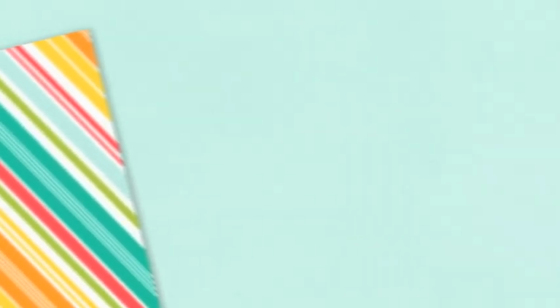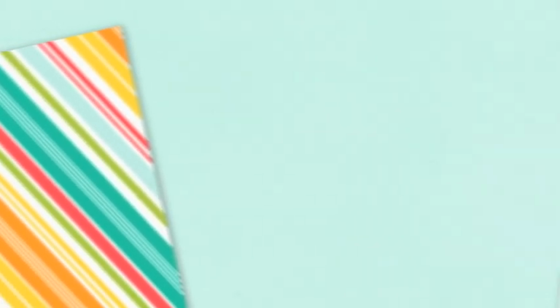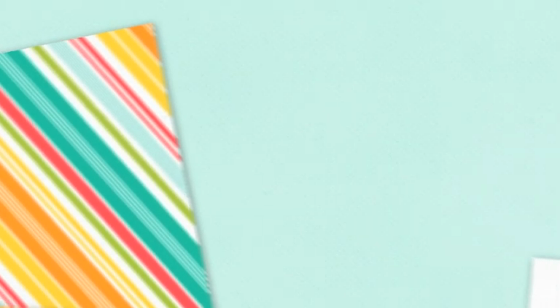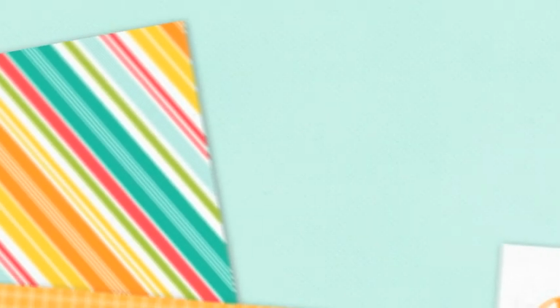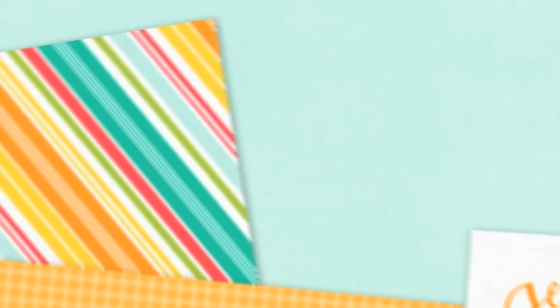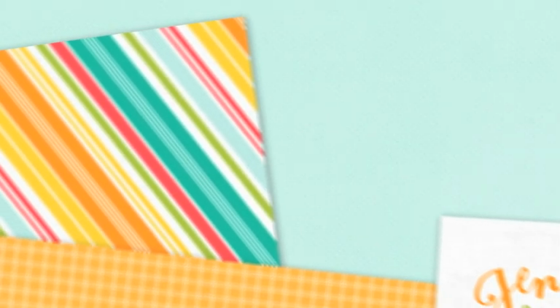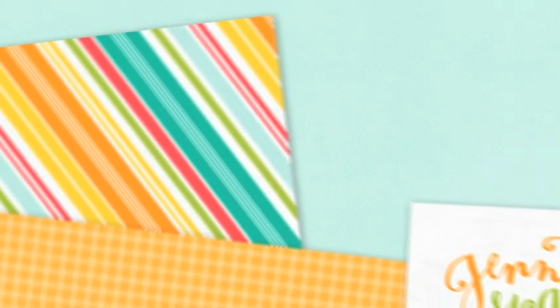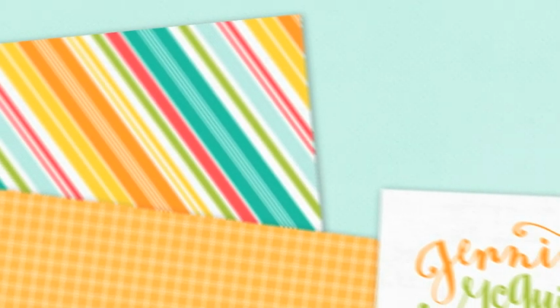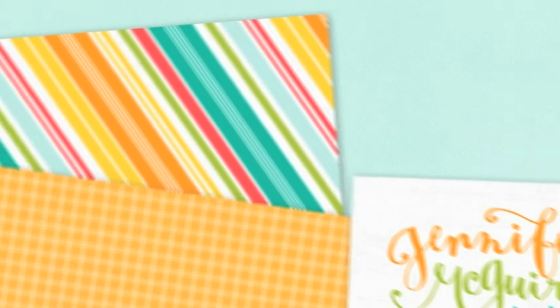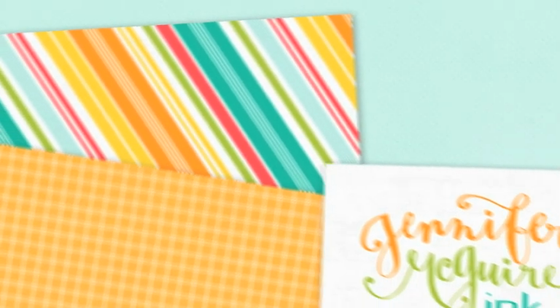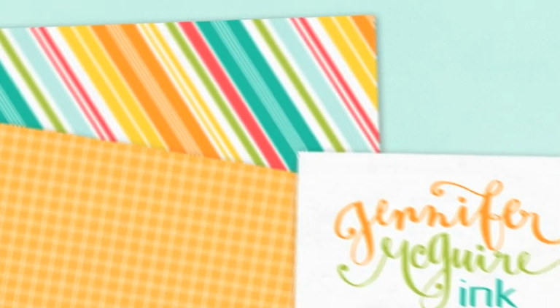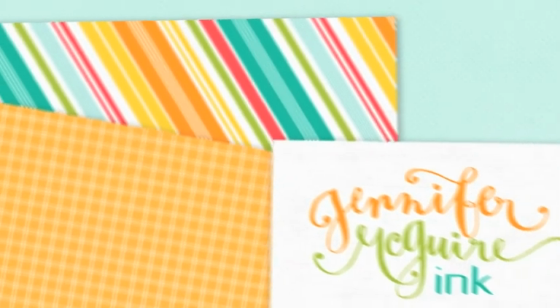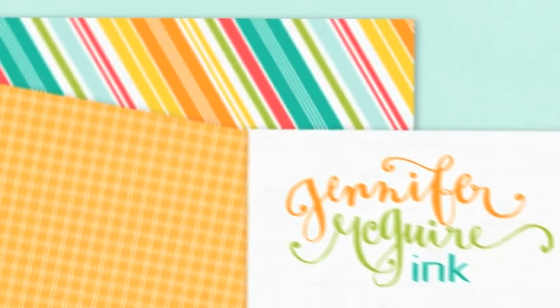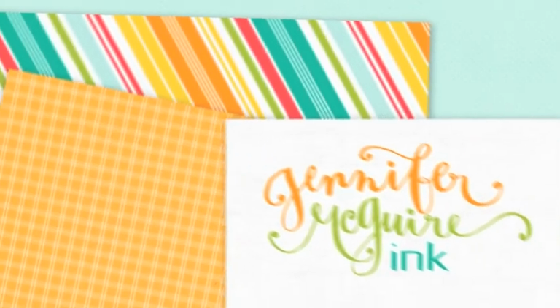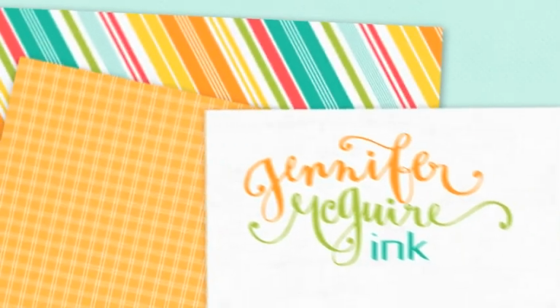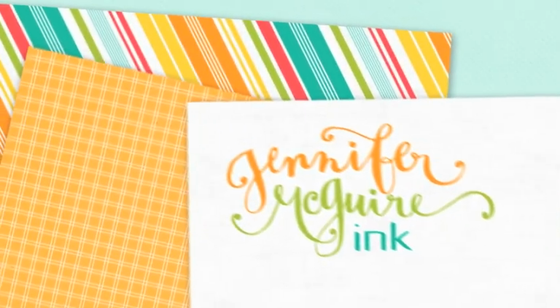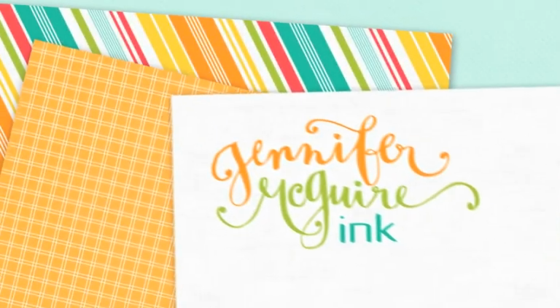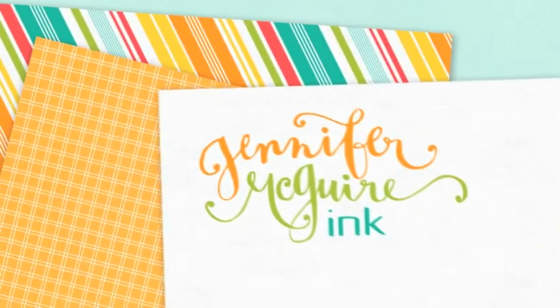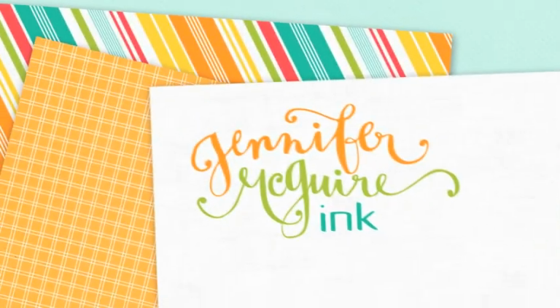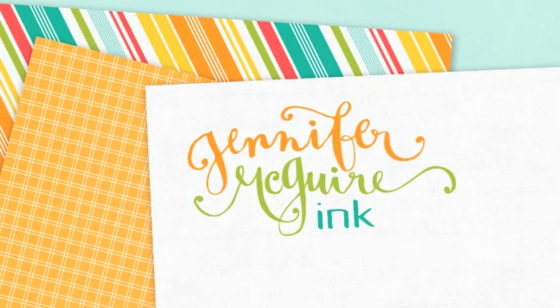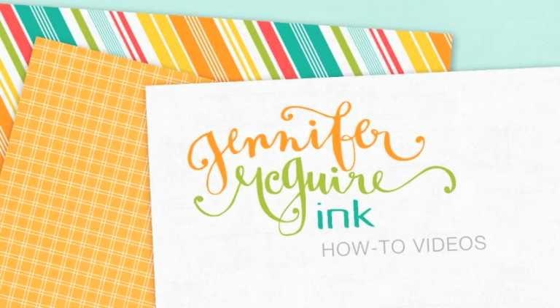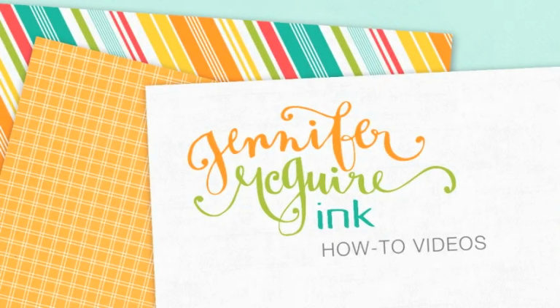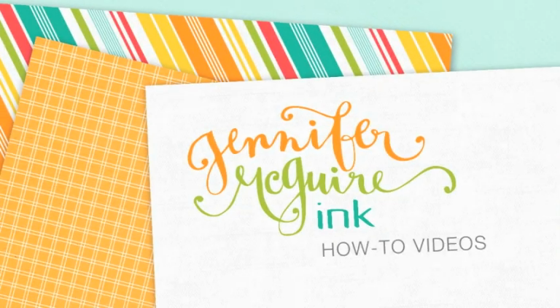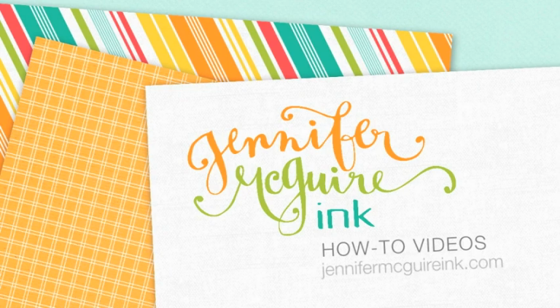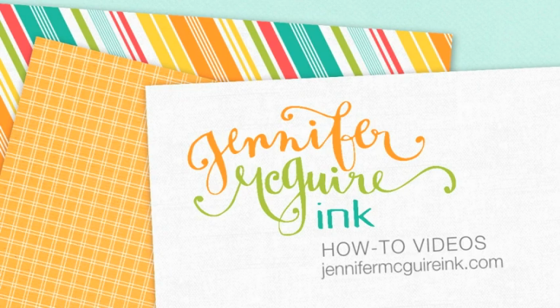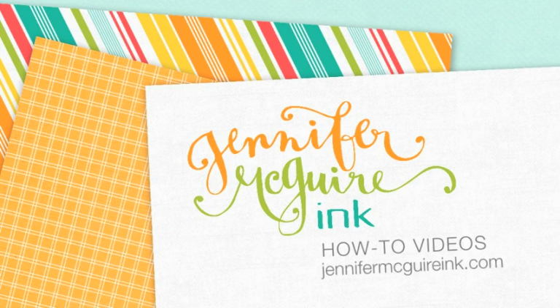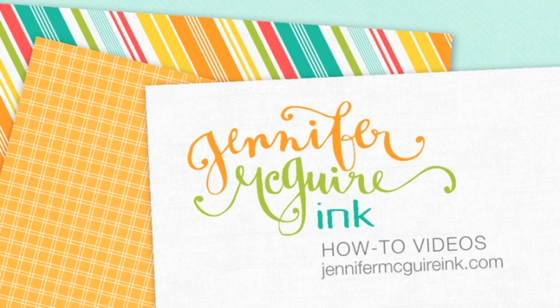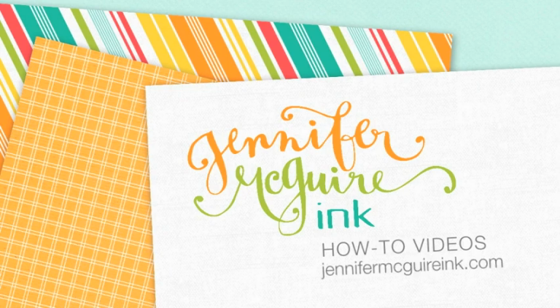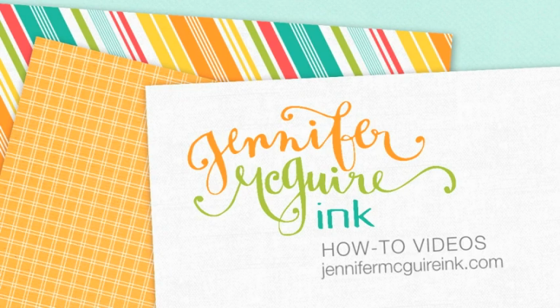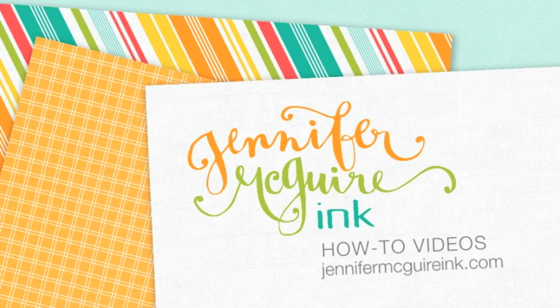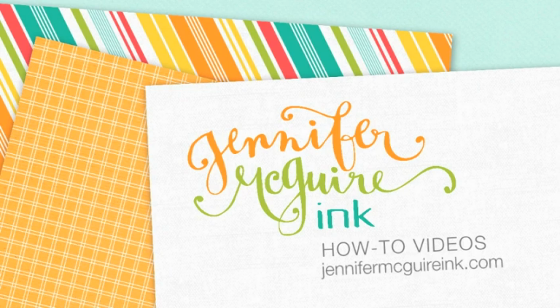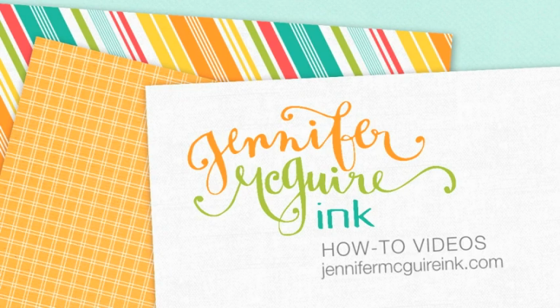Hey everyone, it's Jennifer. Today I wanted to show you a tag that I made for my son's teacher.